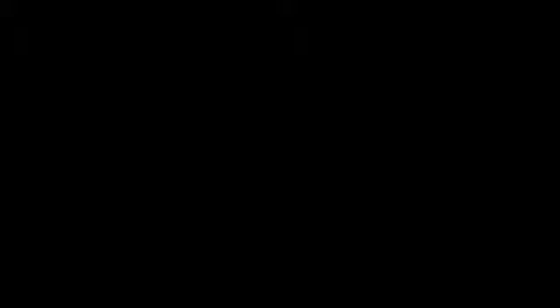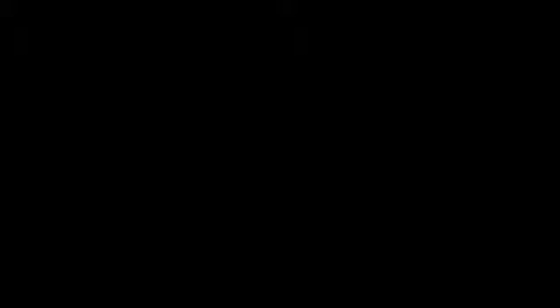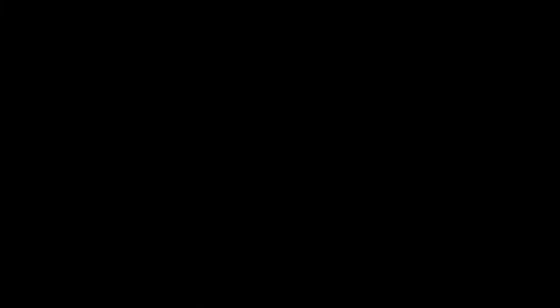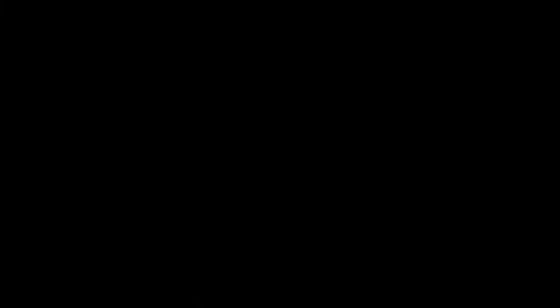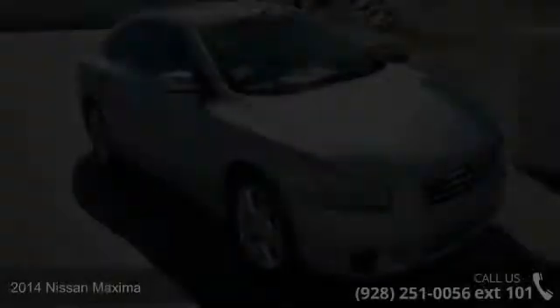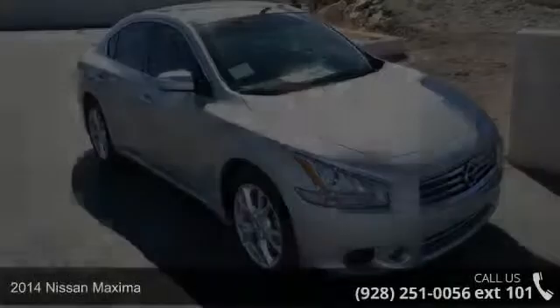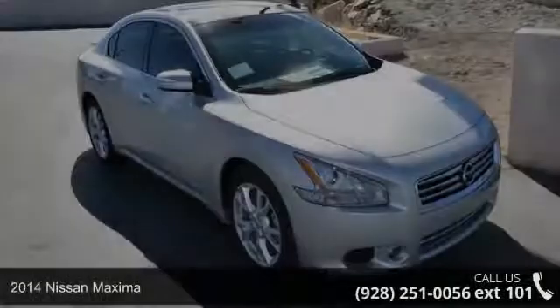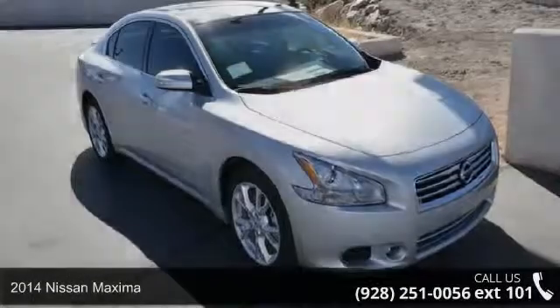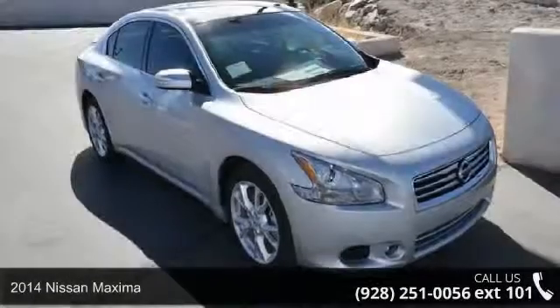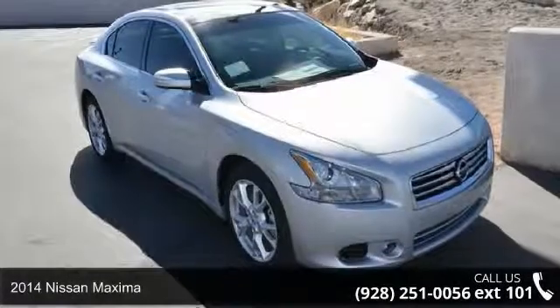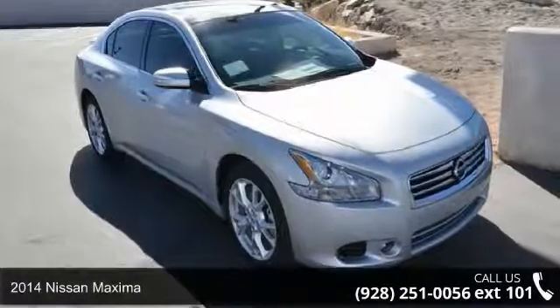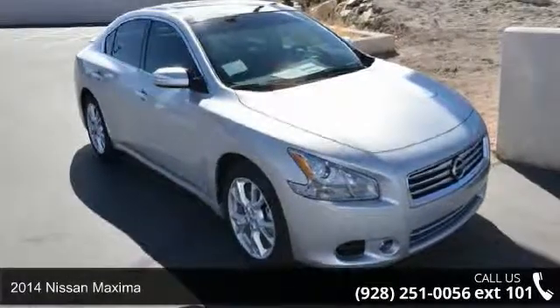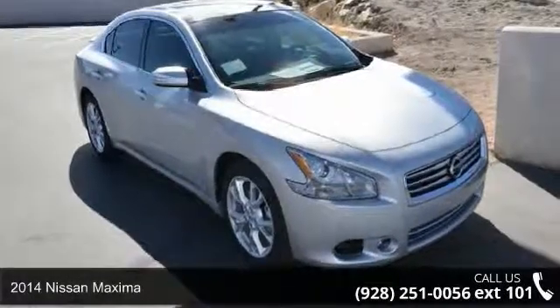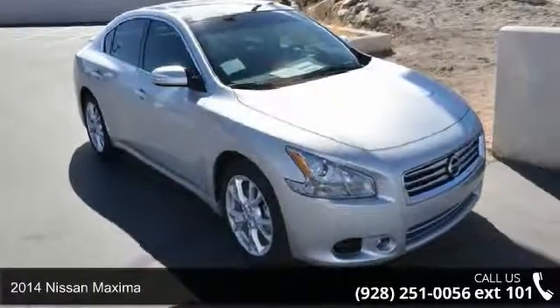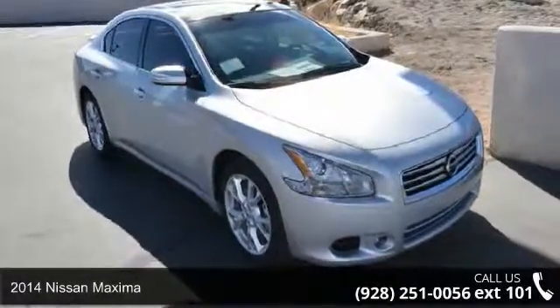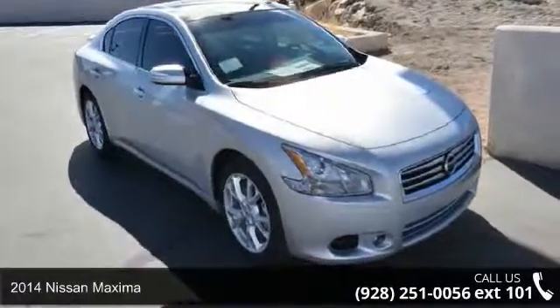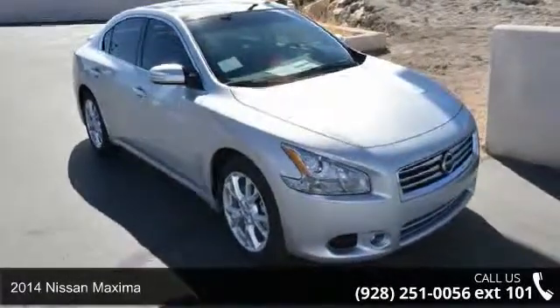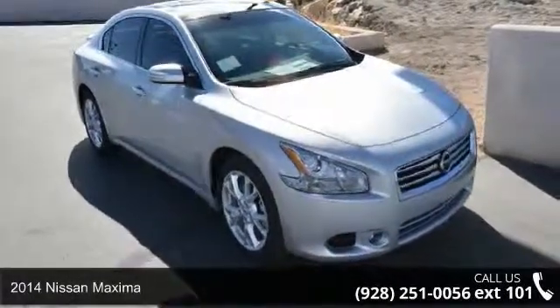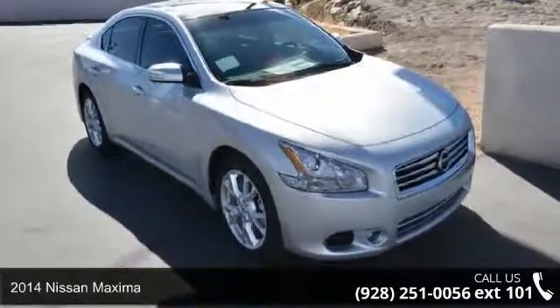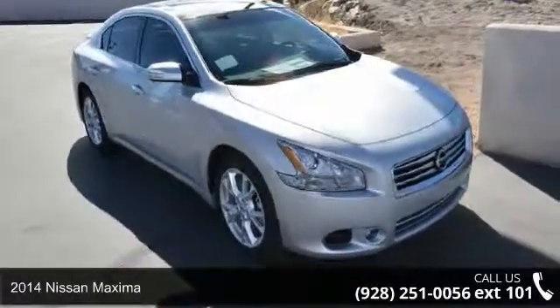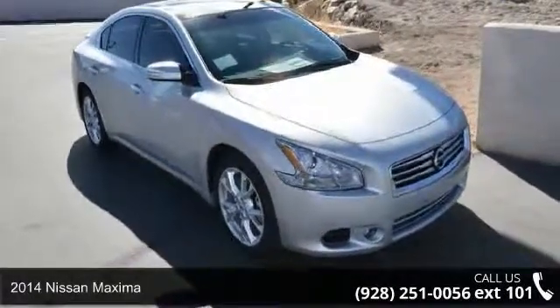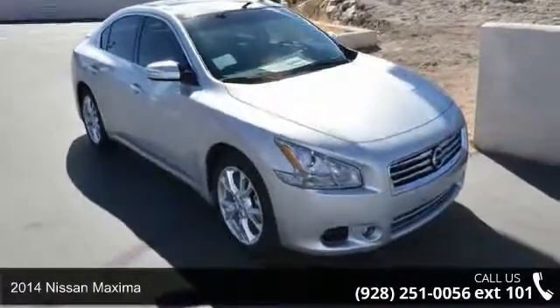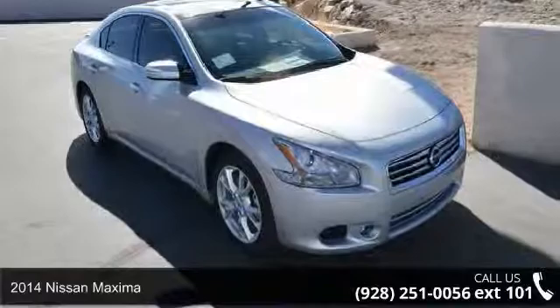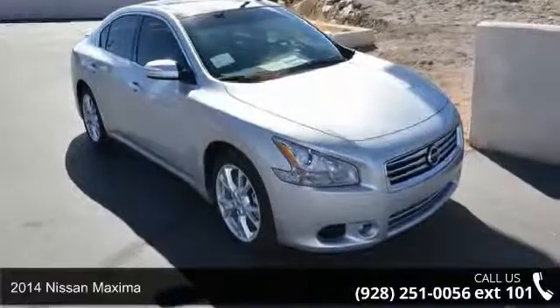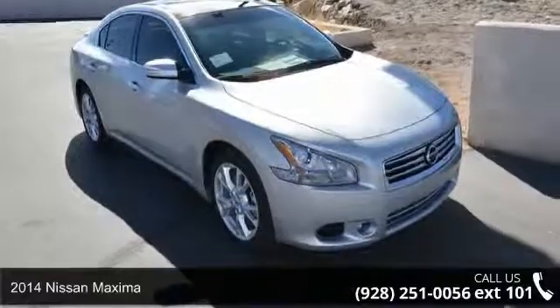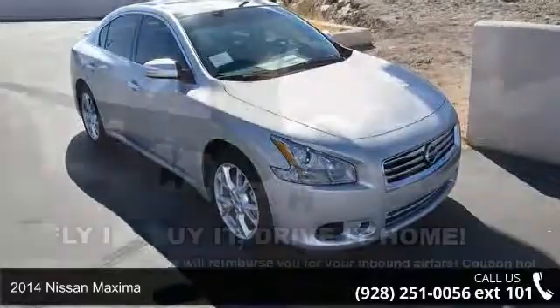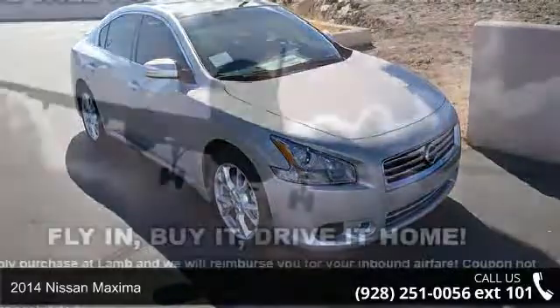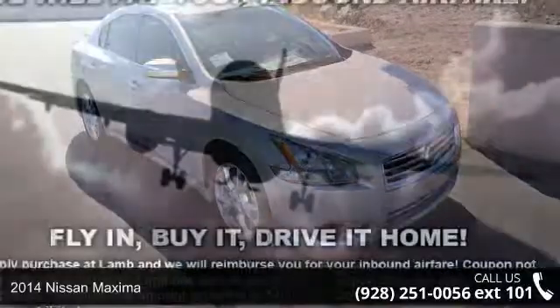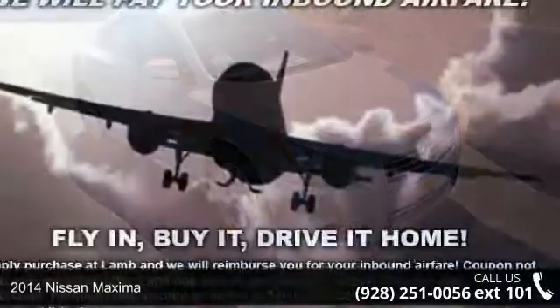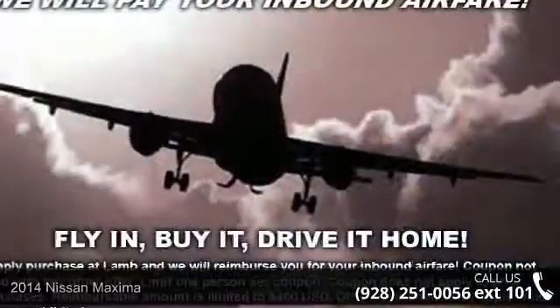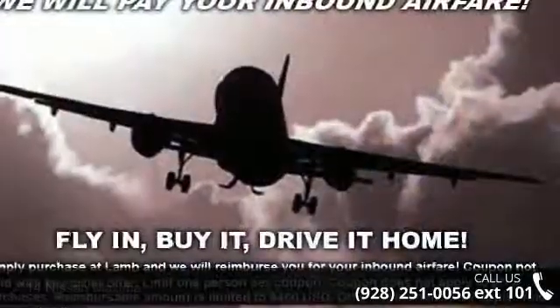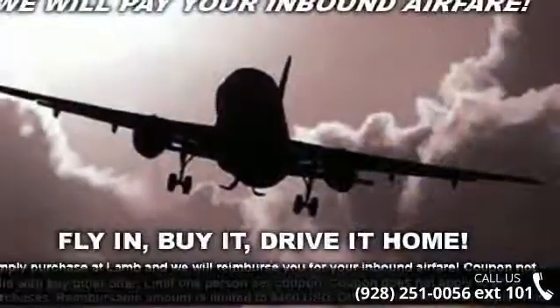Check out this 2014 Nissan Maxima. If you are looking for an automobile with great features, look no further.